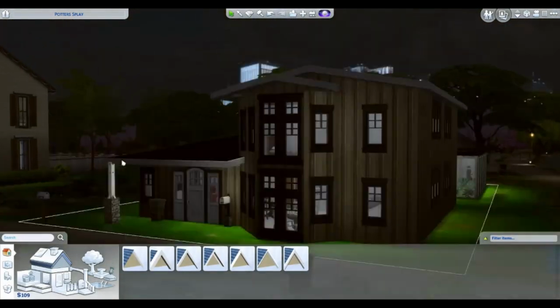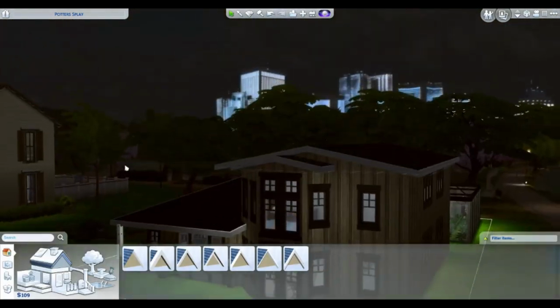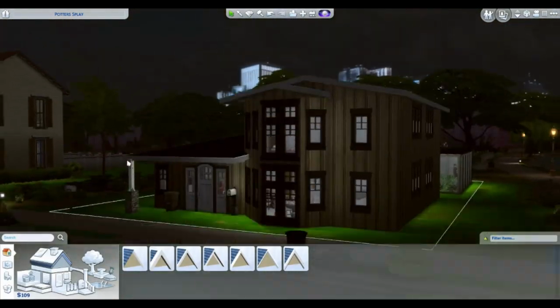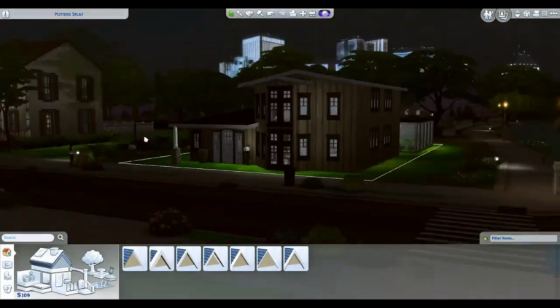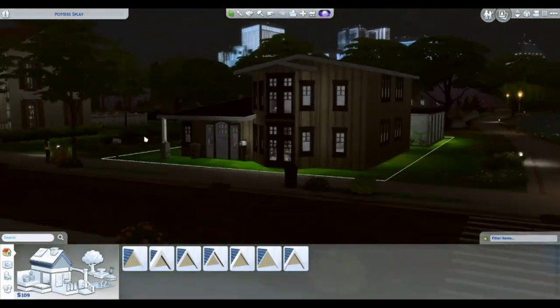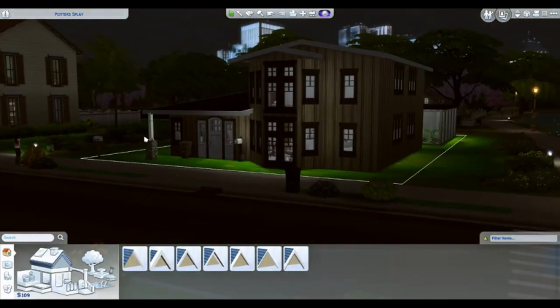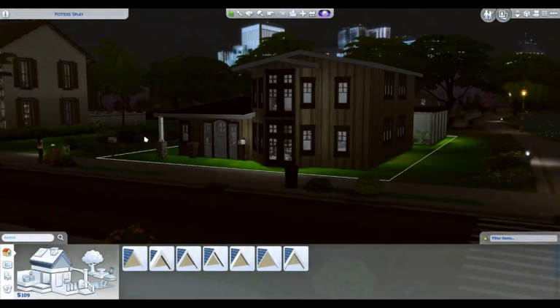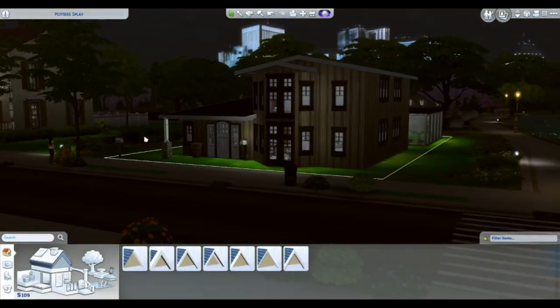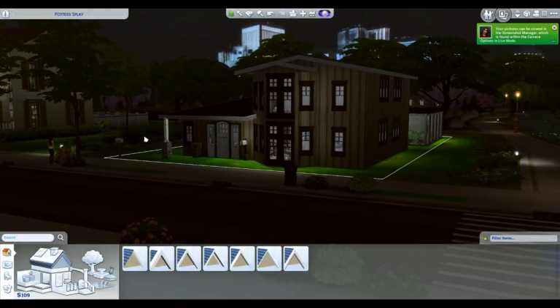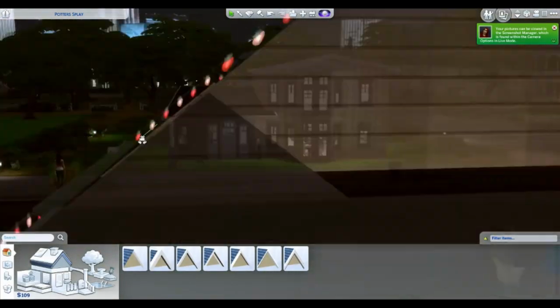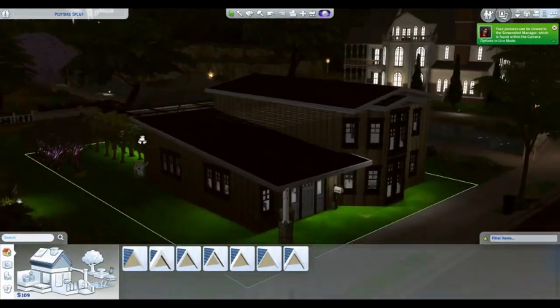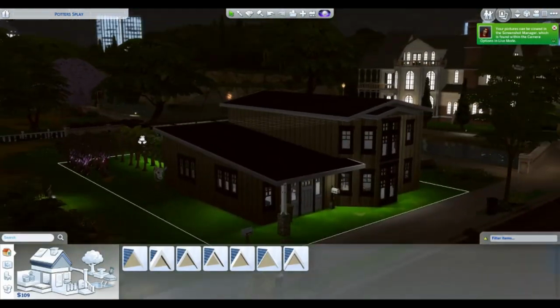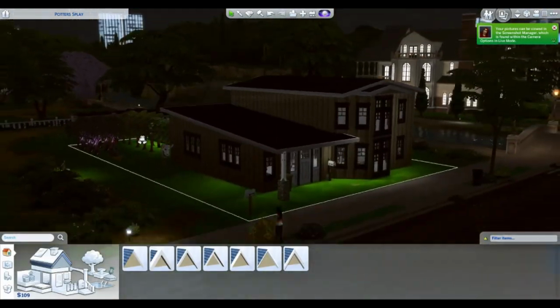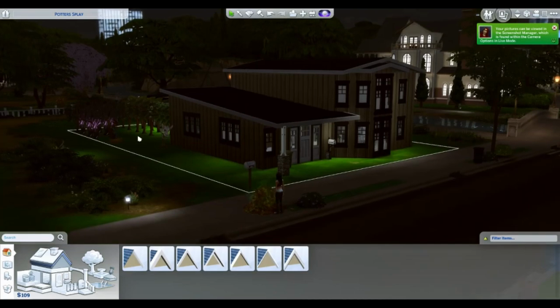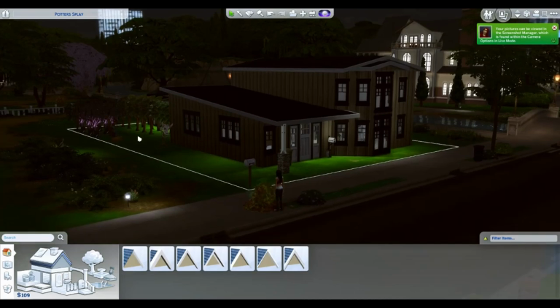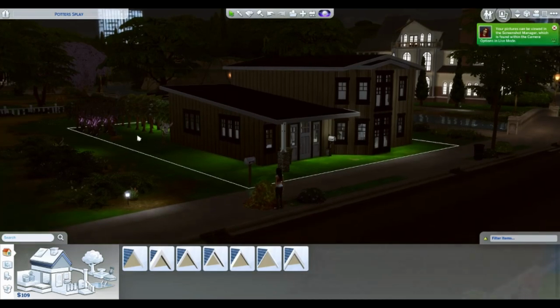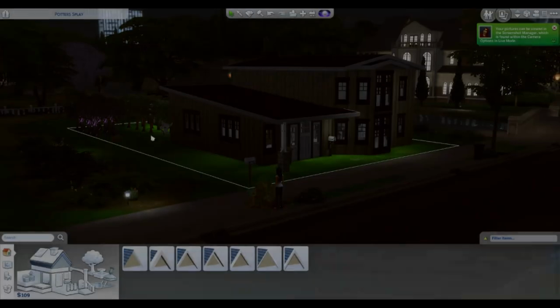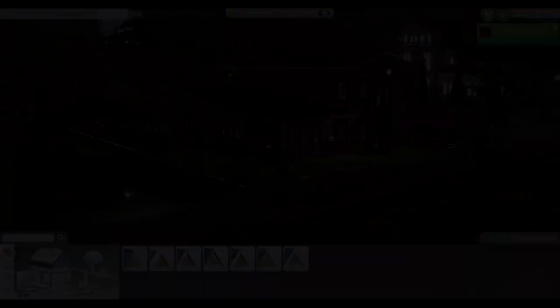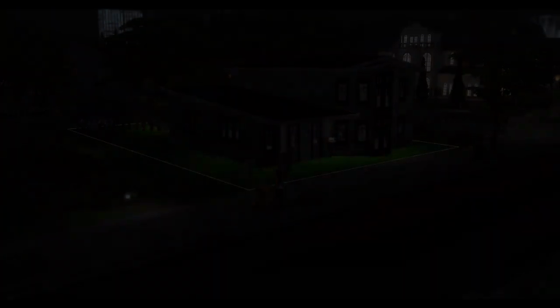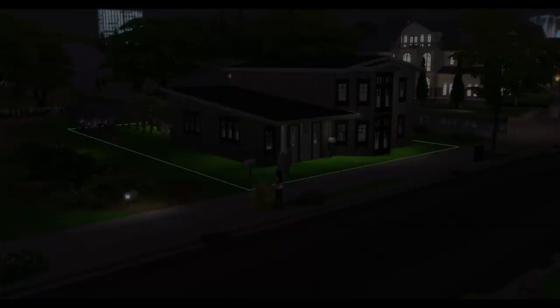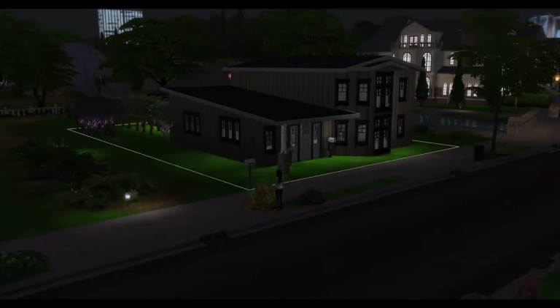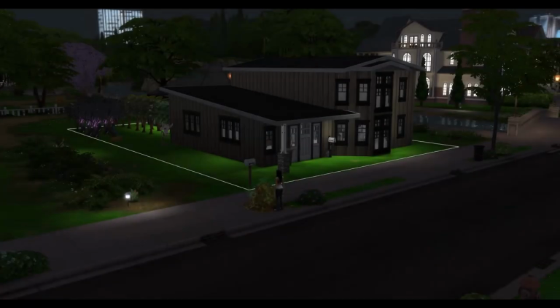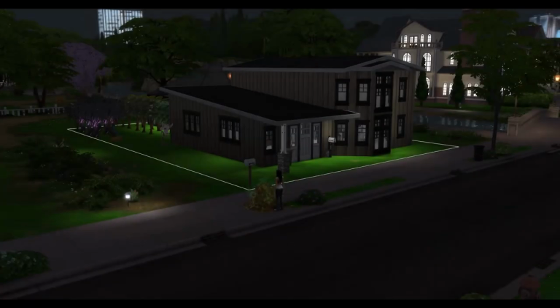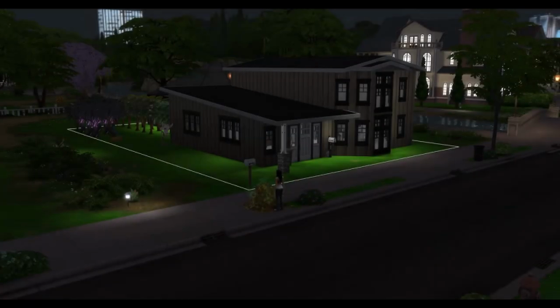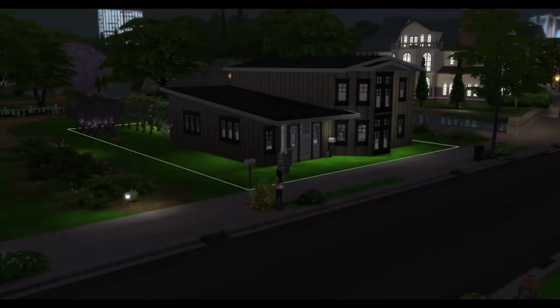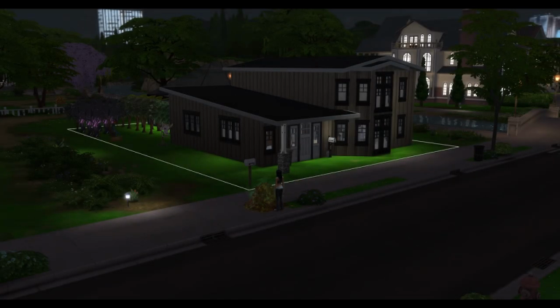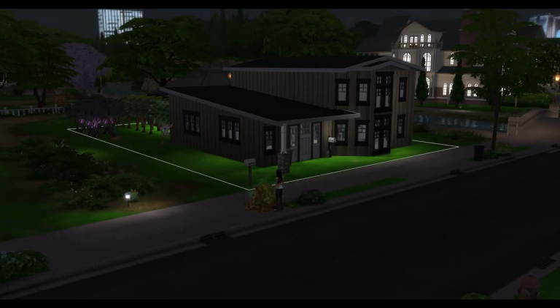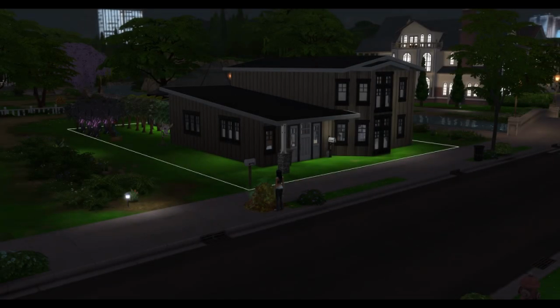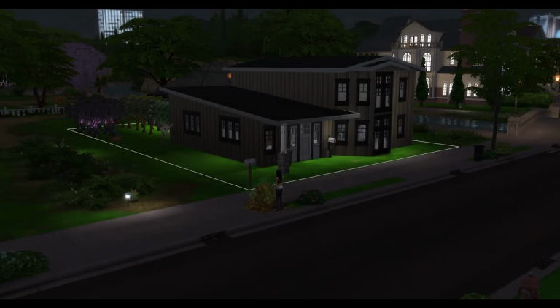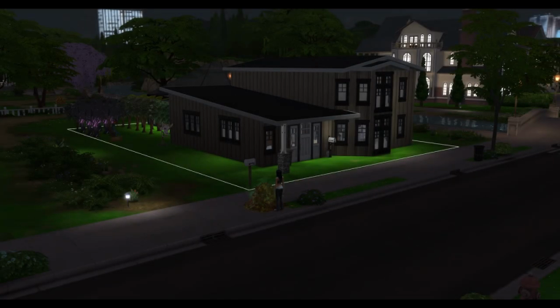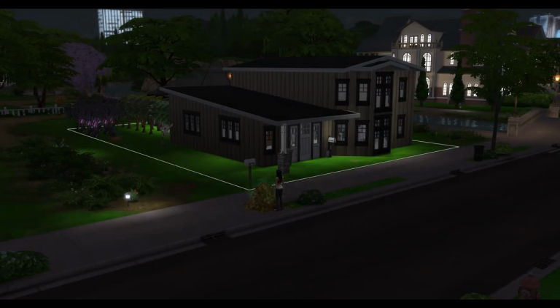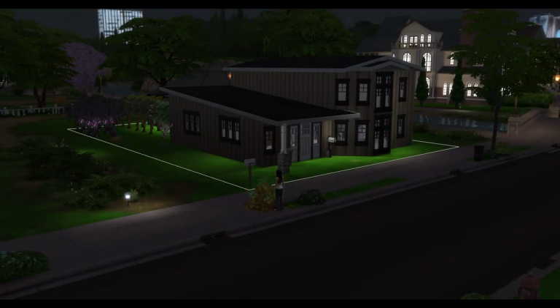I decided to pull that eave out for the front door a little bit longer, mostly because it makes it look a little more seamless. And here are those screenshots like I promised.